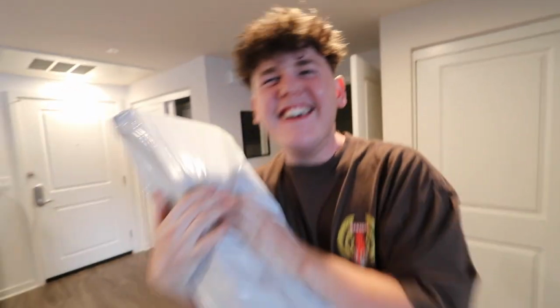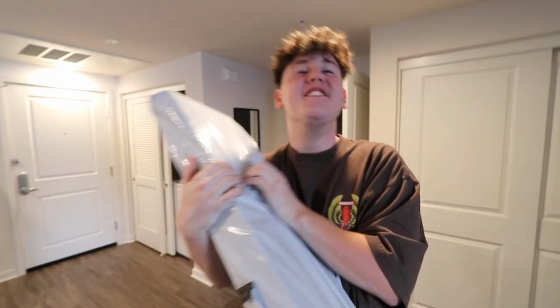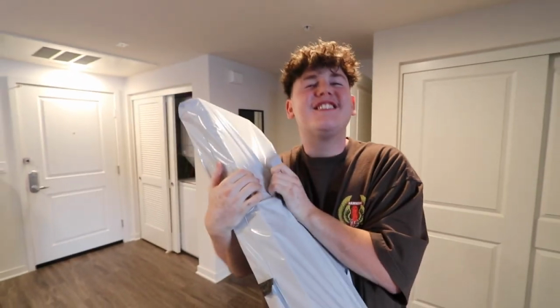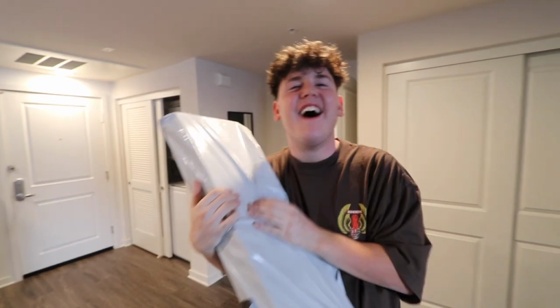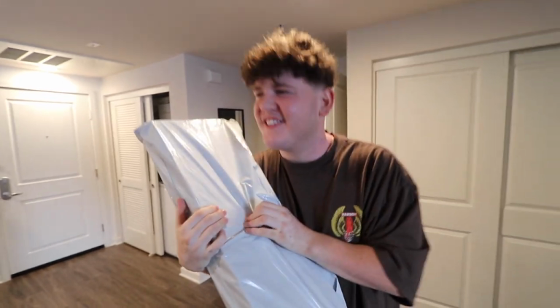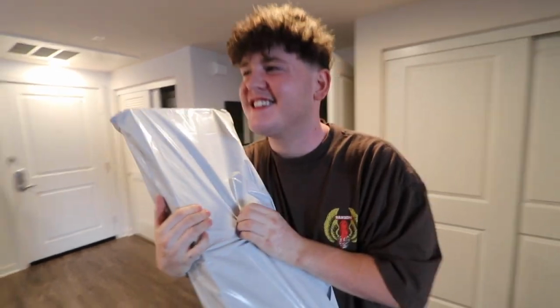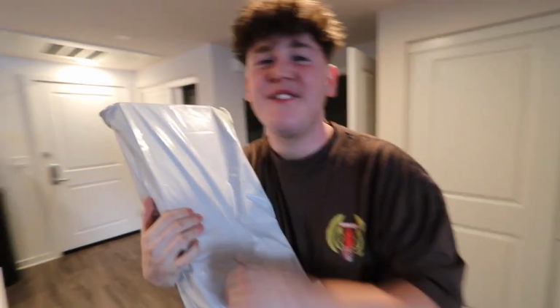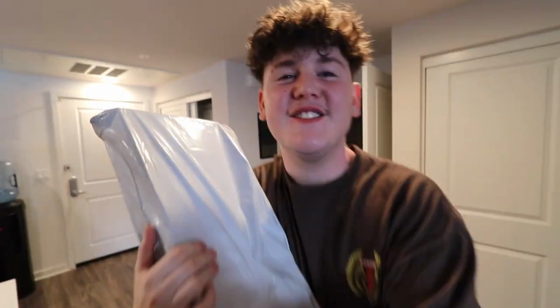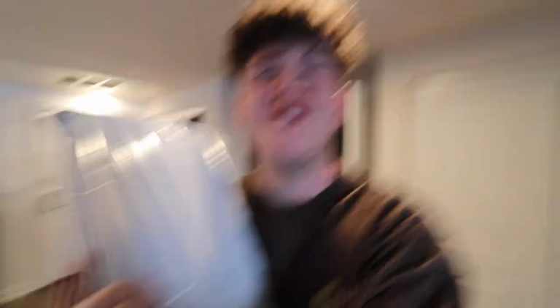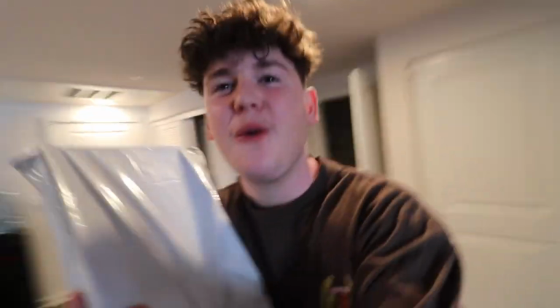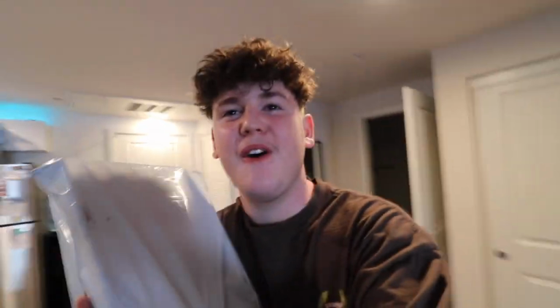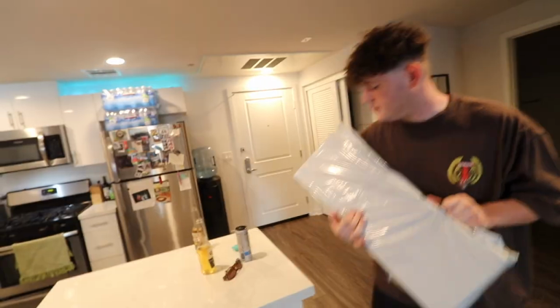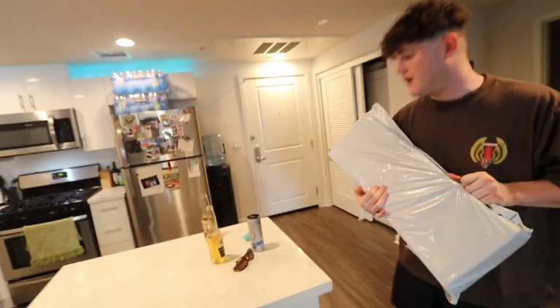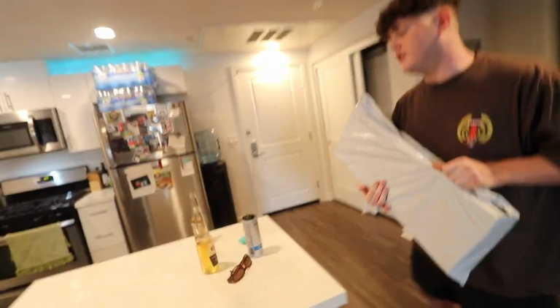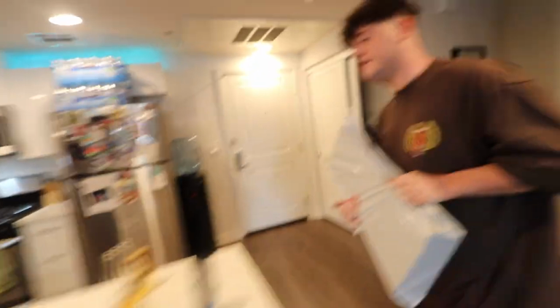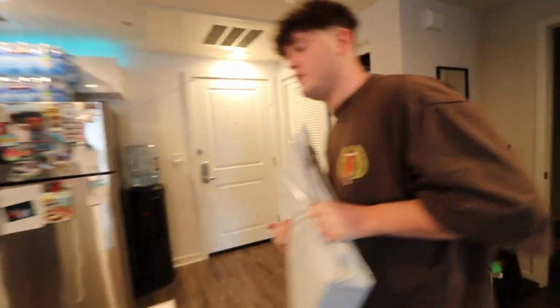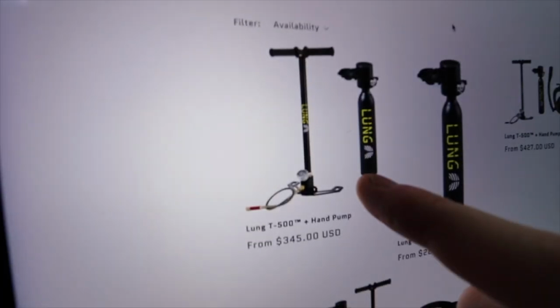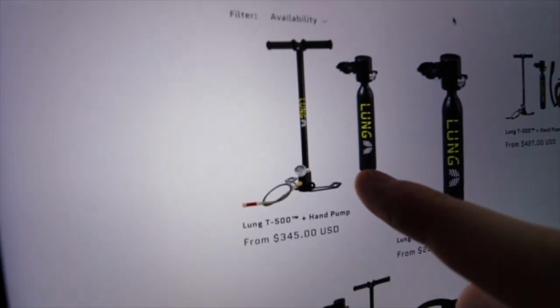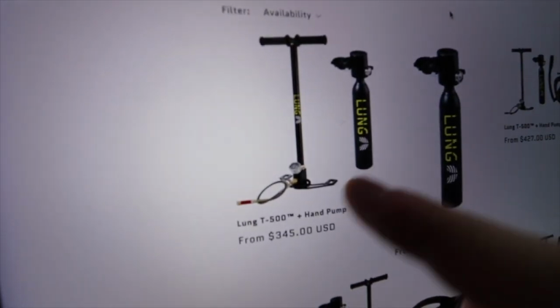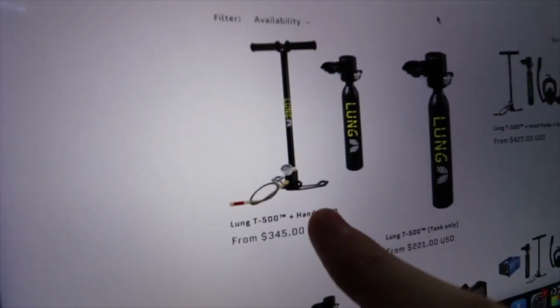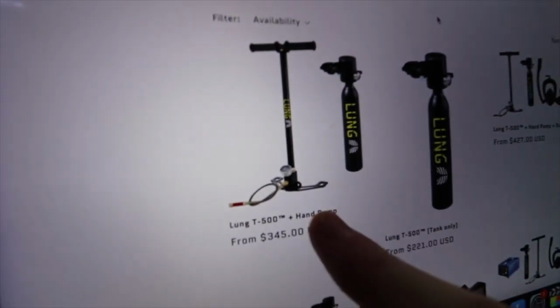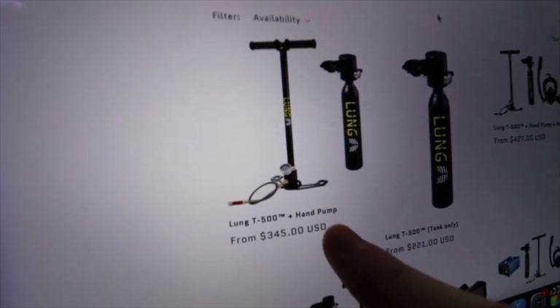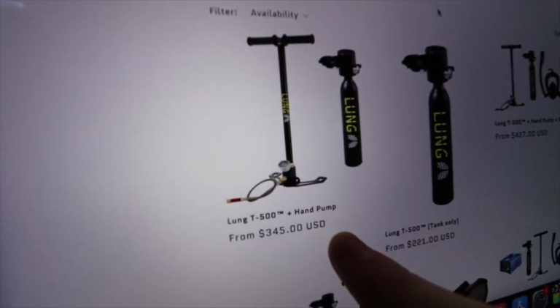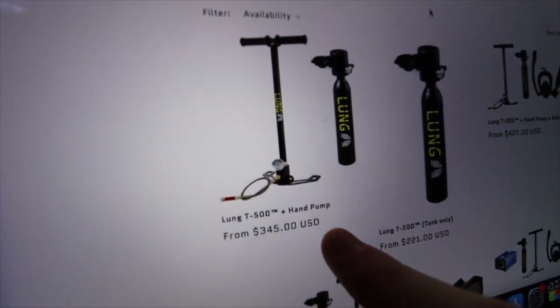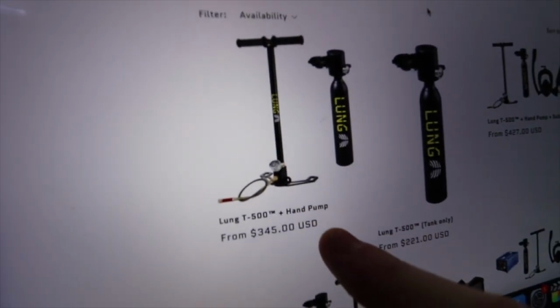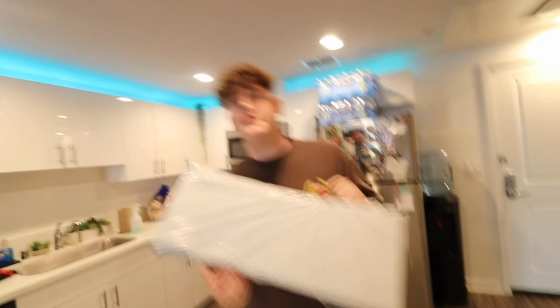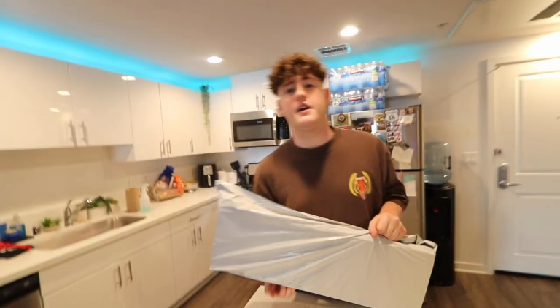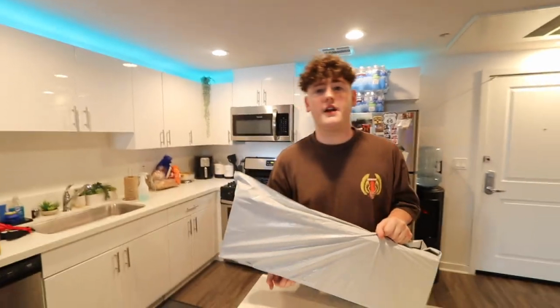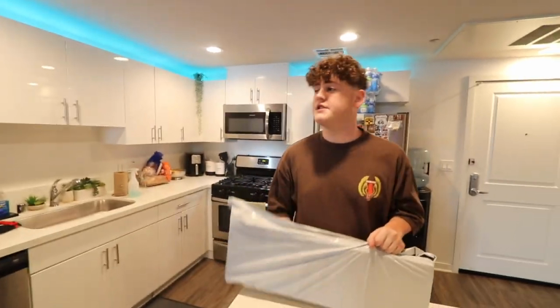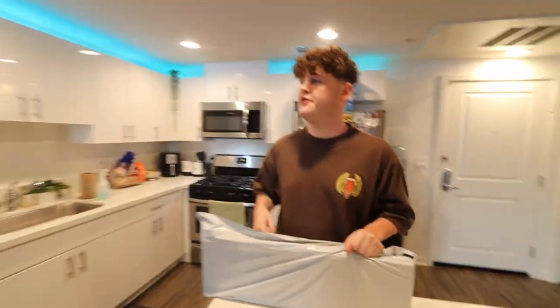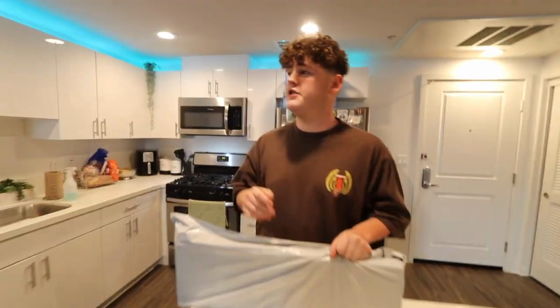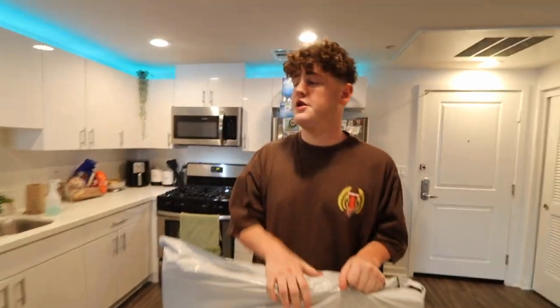I'm so hyped about this because I've been waiting so long. The one I saw on TikTok was like $500 — I'm not doing that. But I found the exact same thing on Amazon for $200.